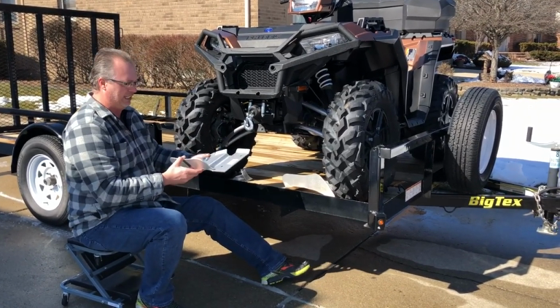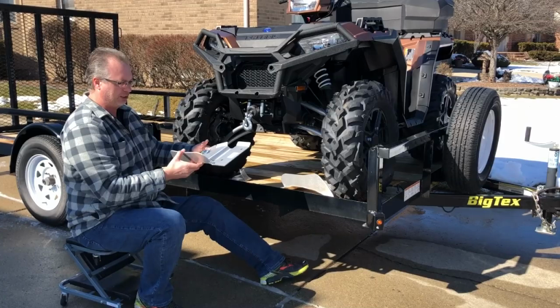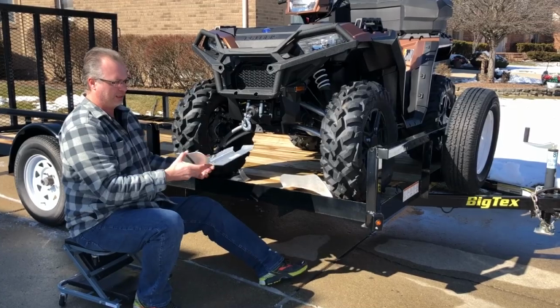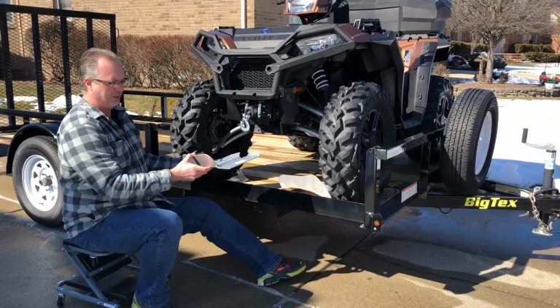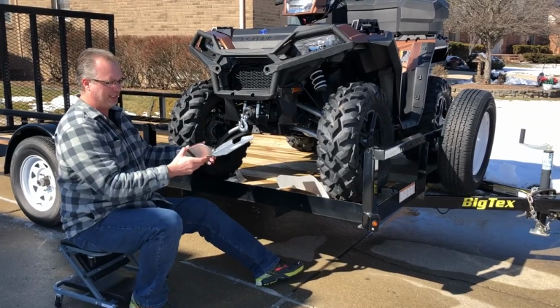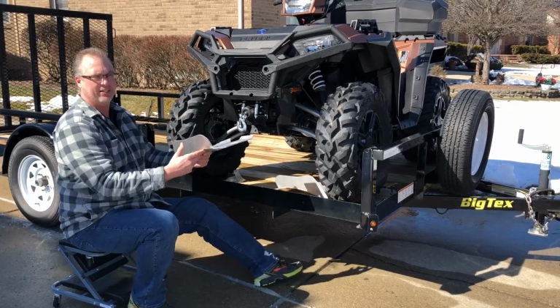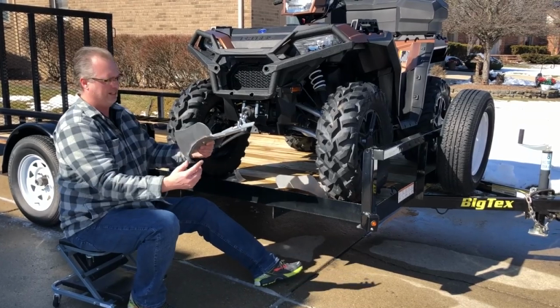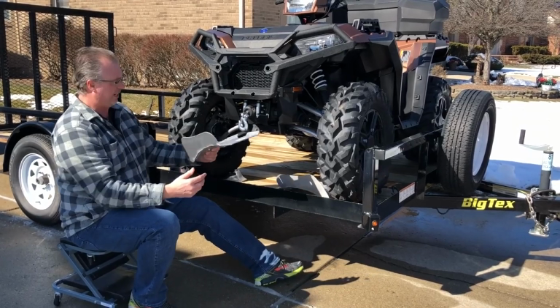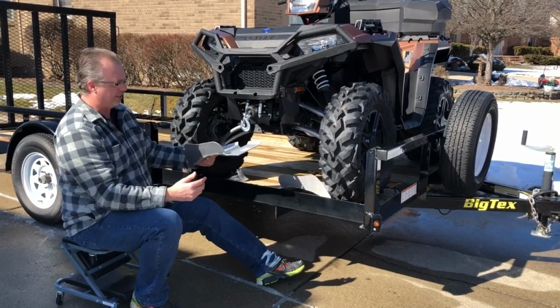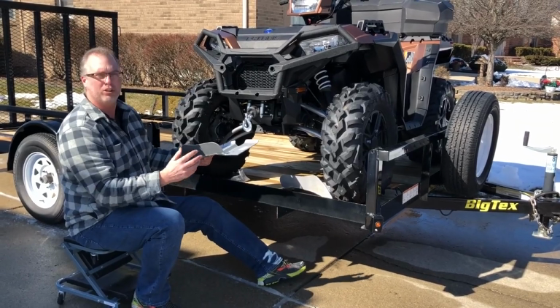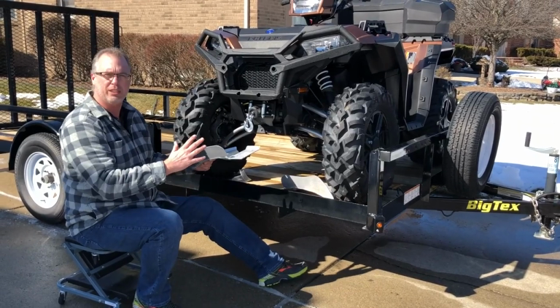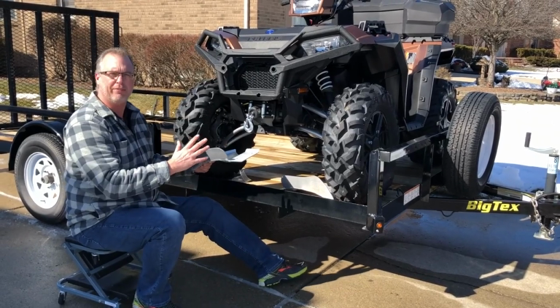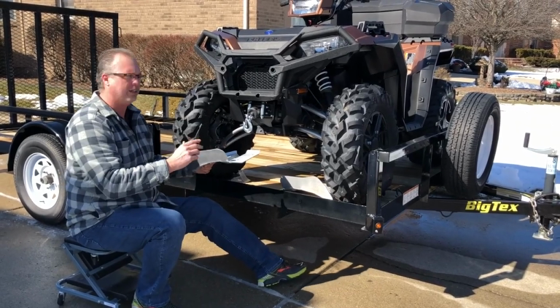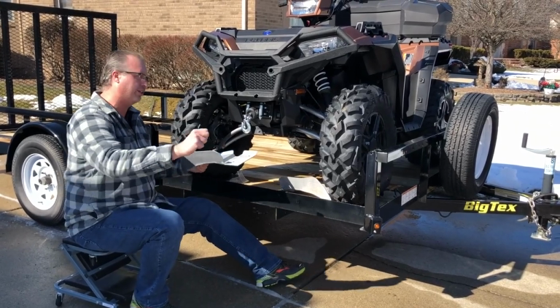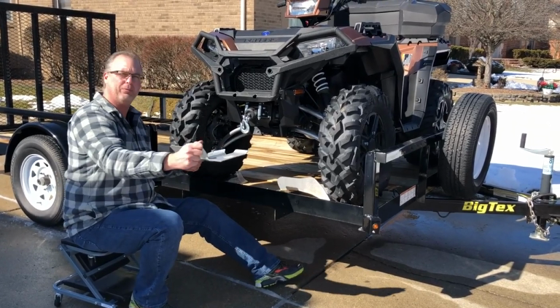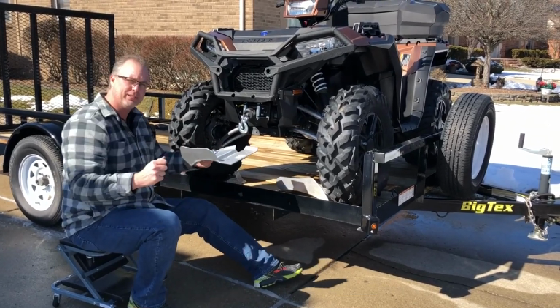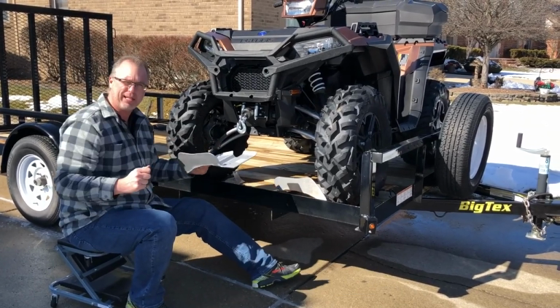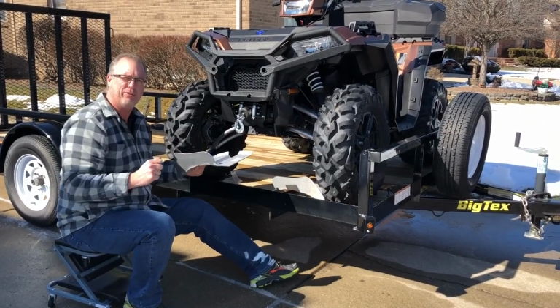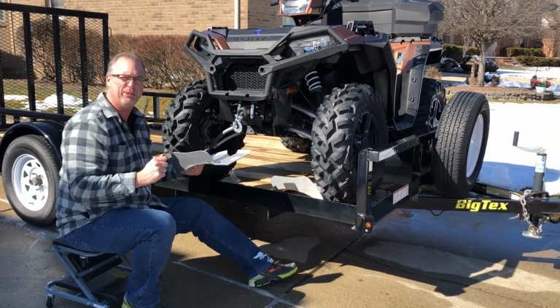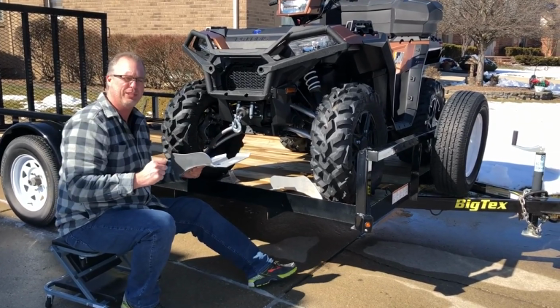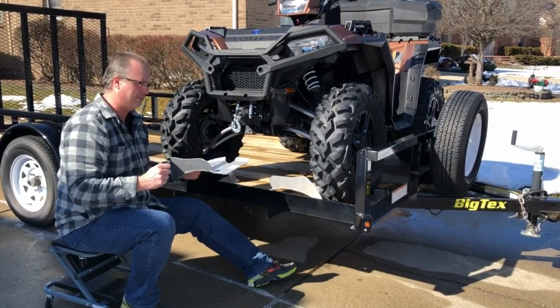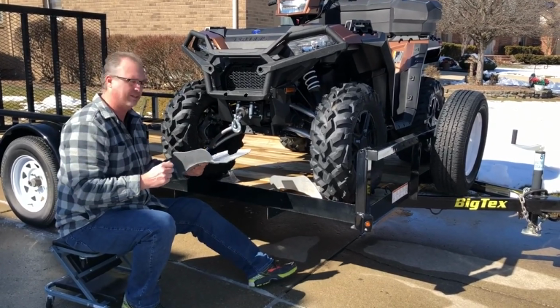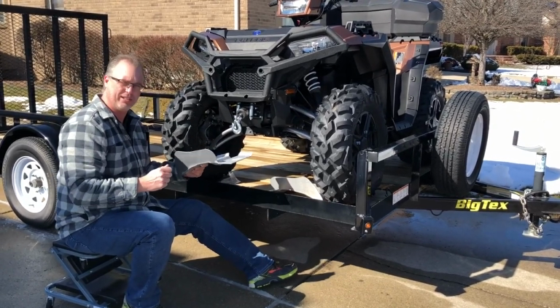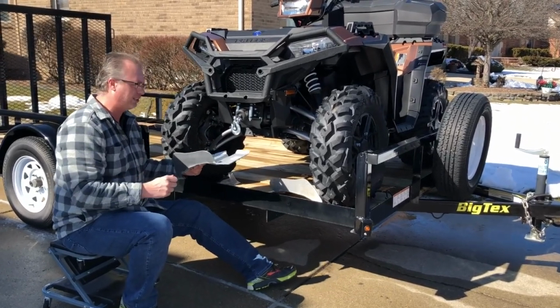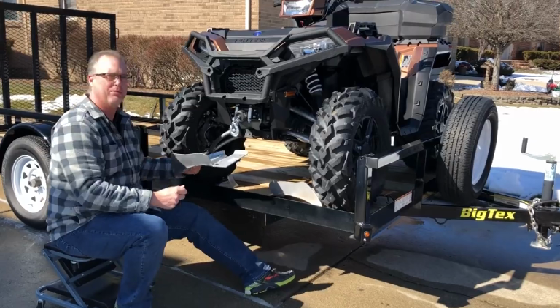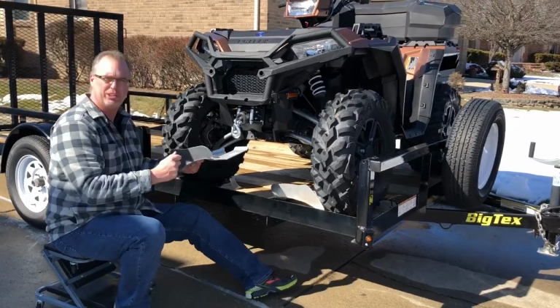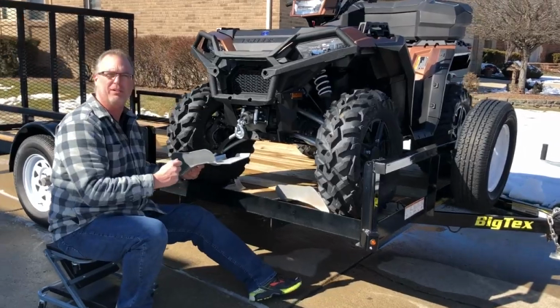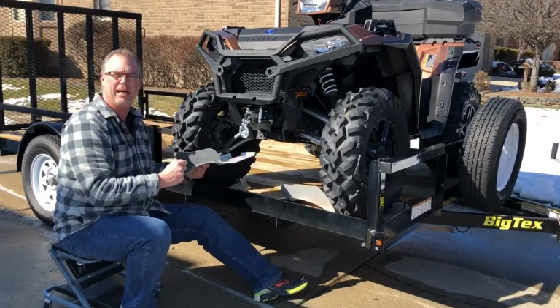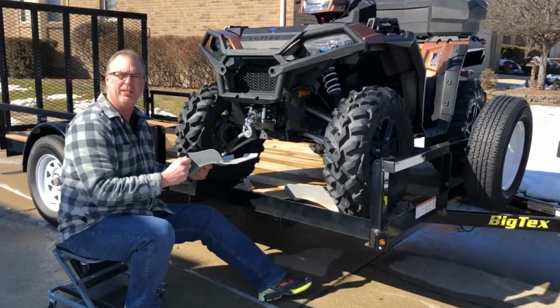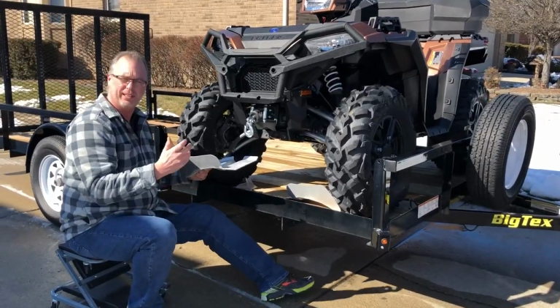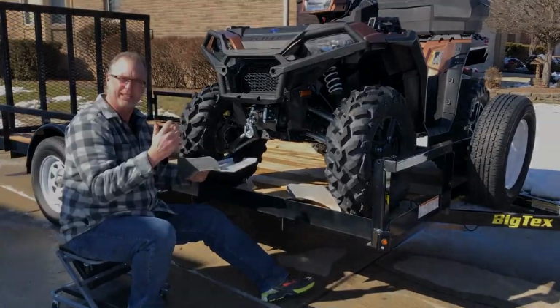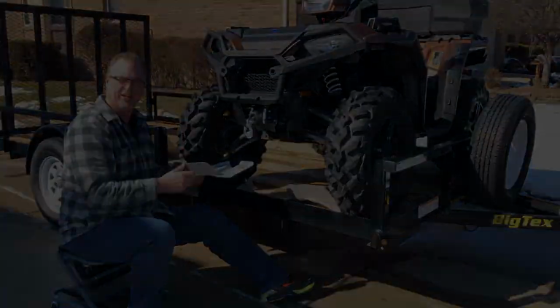We're going to put these under there loosely at first, turn the wheels back and forth a bunch of times, make sure they look good, and then we'll snug them down. Let's get started.